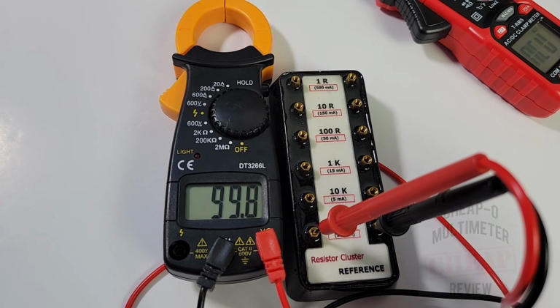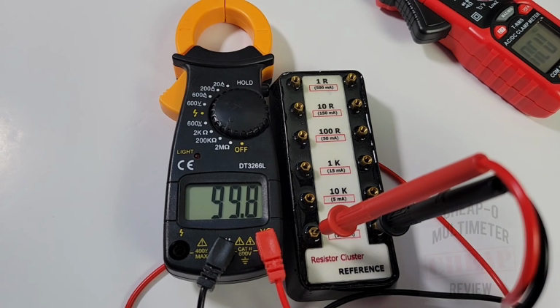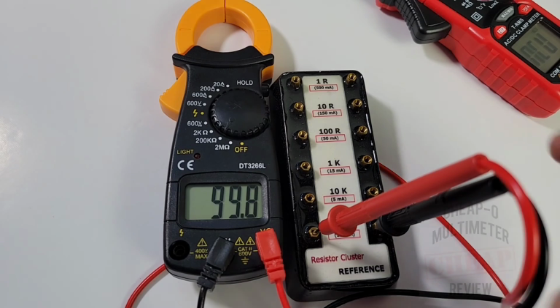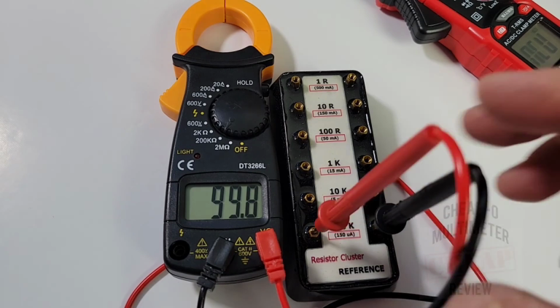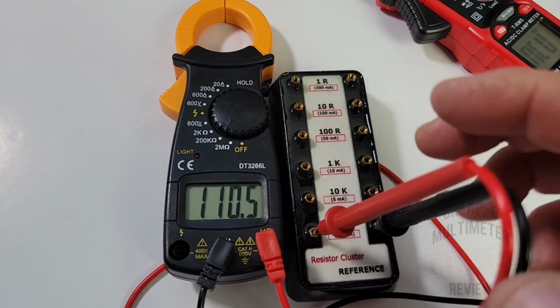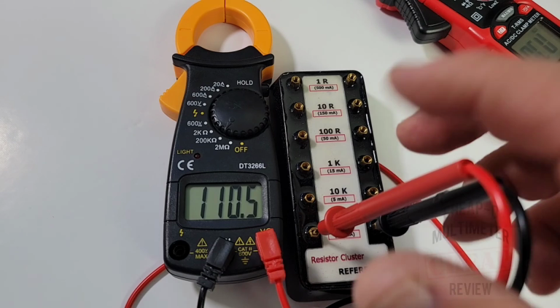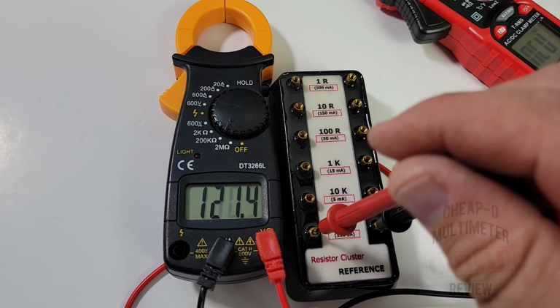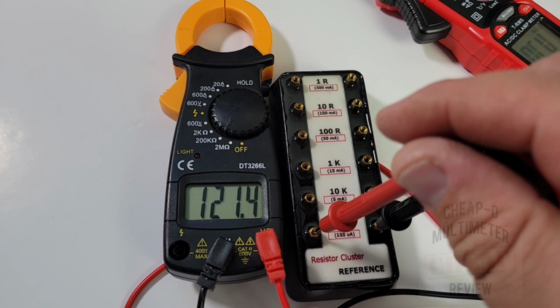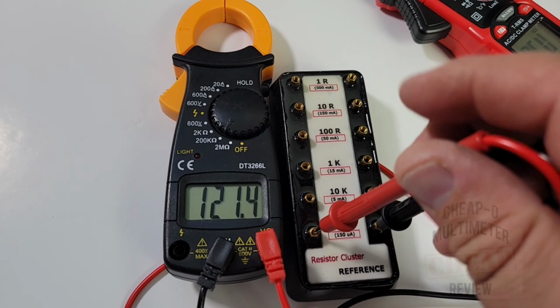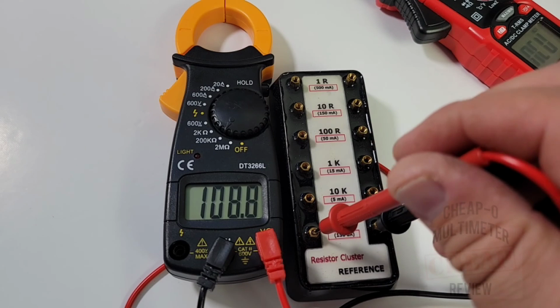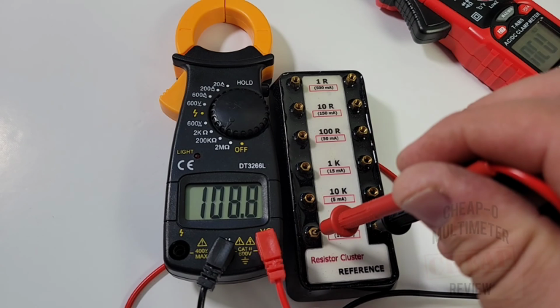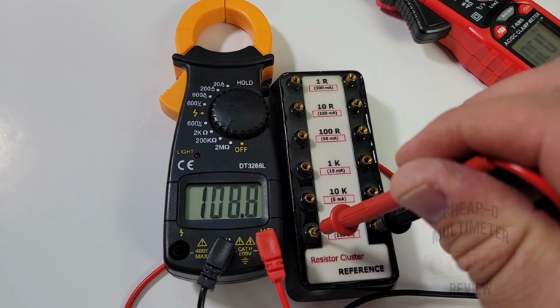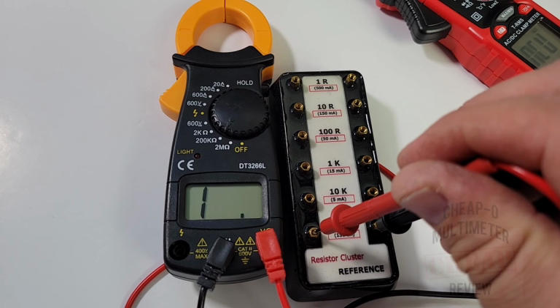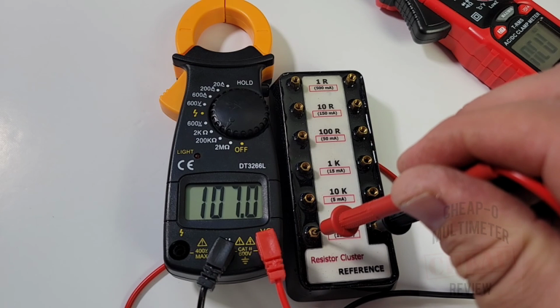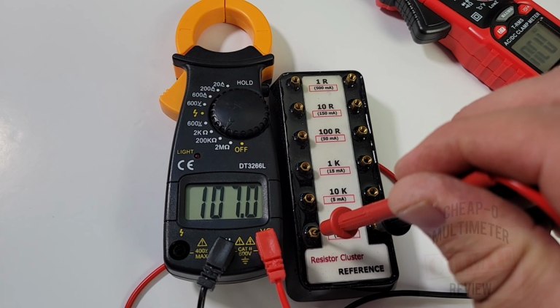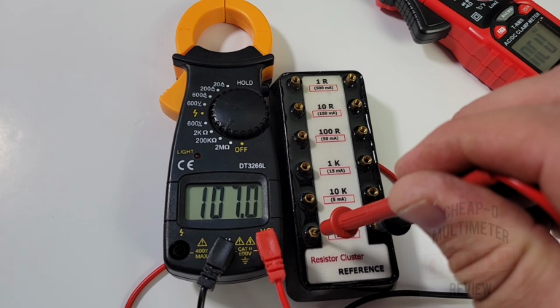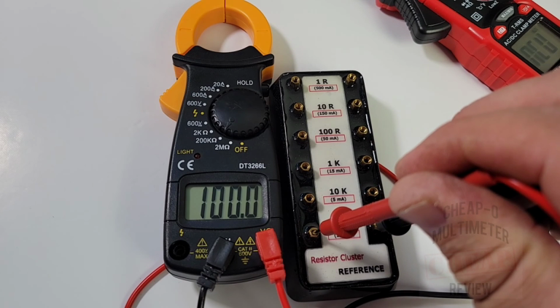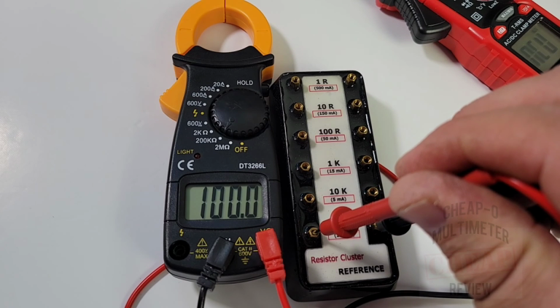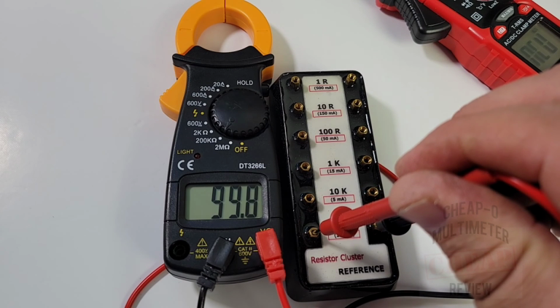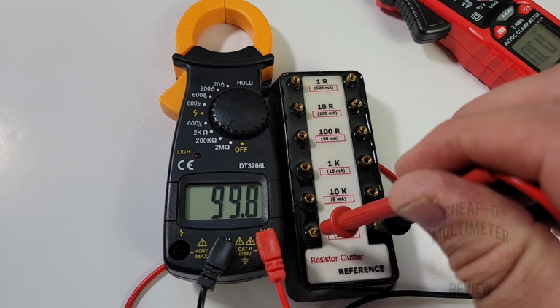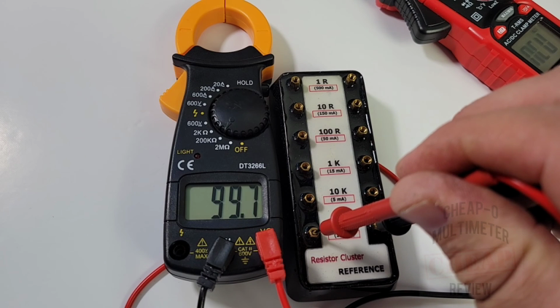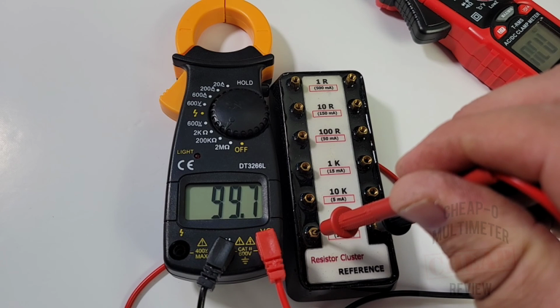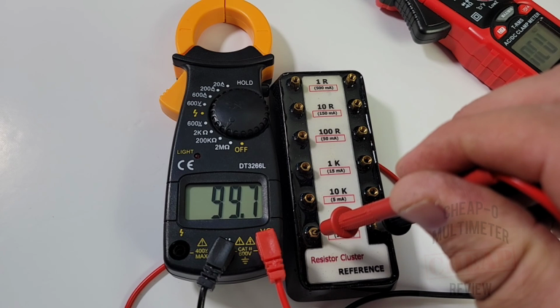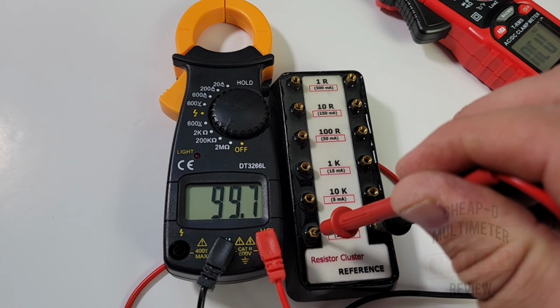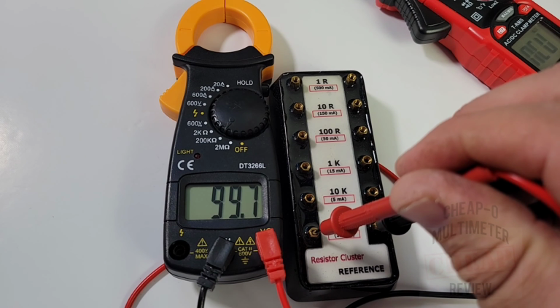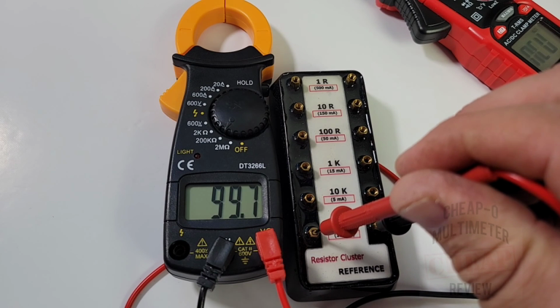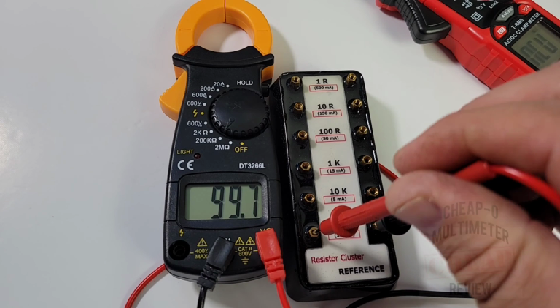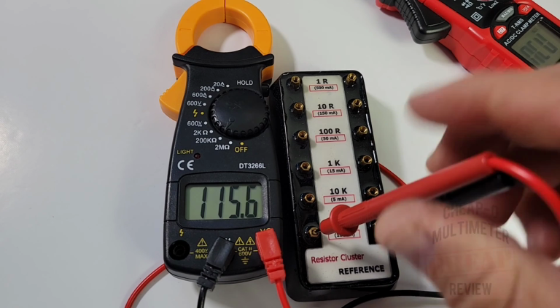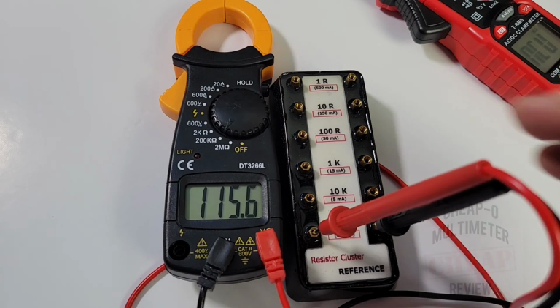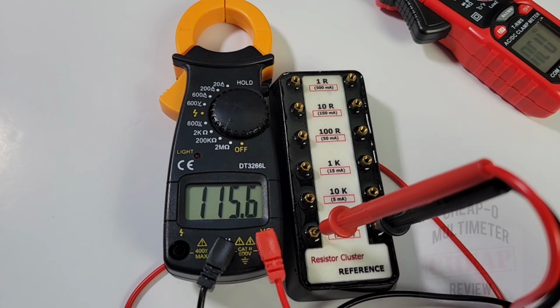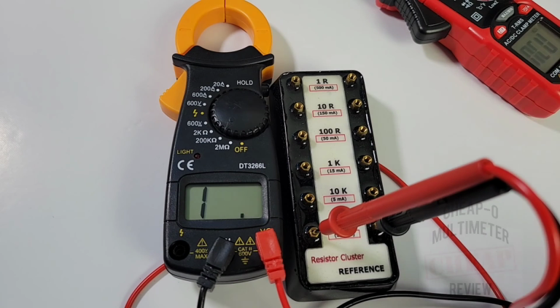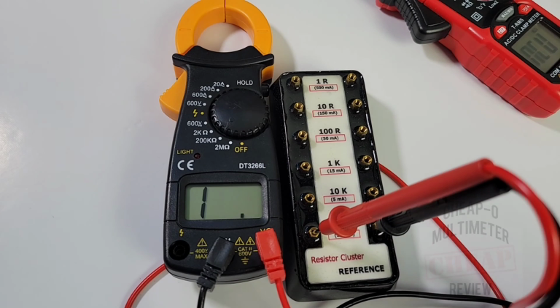Resistance mode is a little better. Short-circuit reads 1.00 - excellent. Testing 100 kilohm, it comes in pretty close. Not bad there.